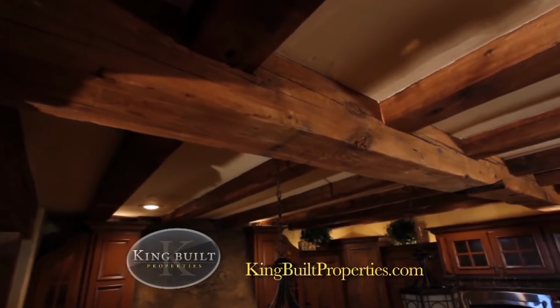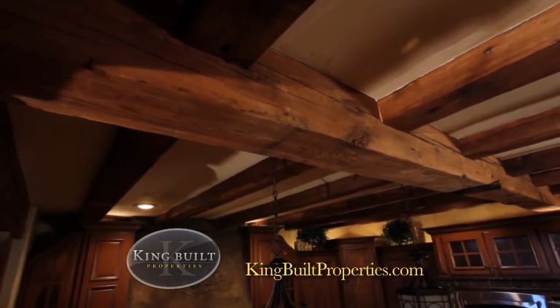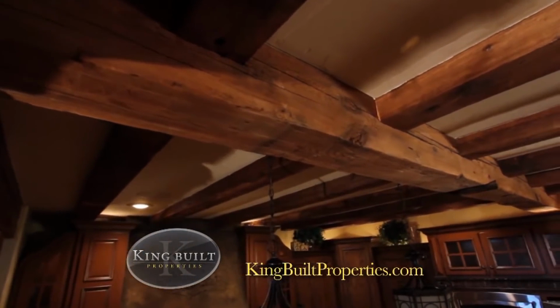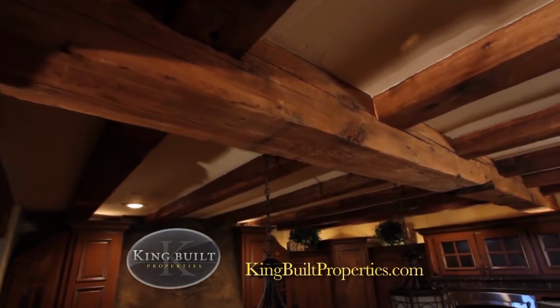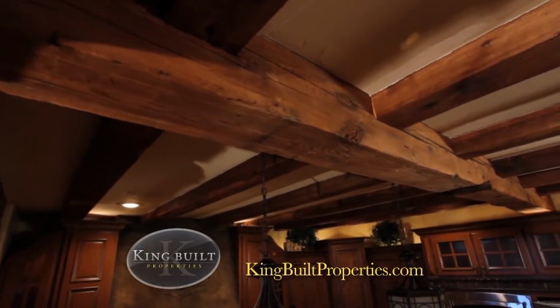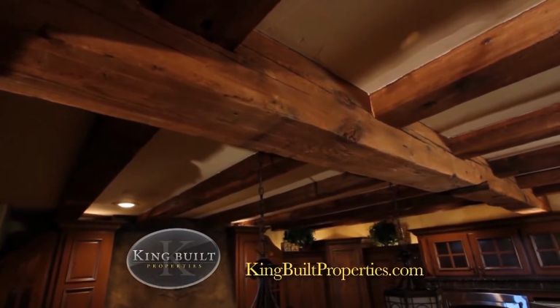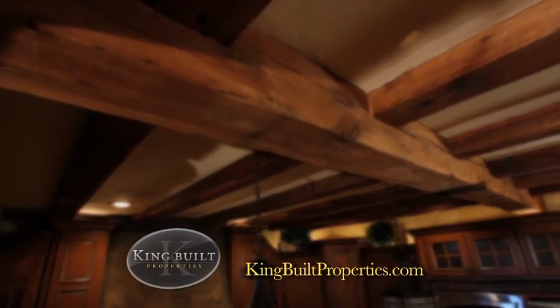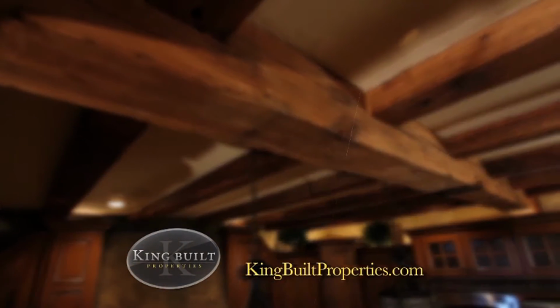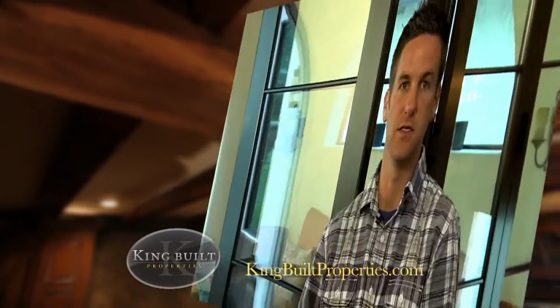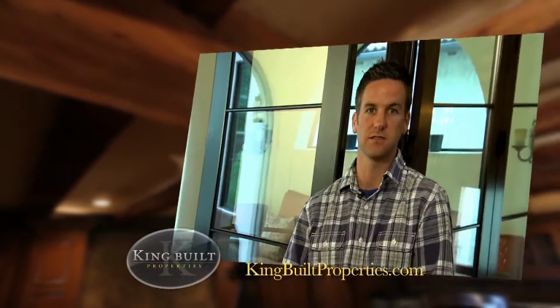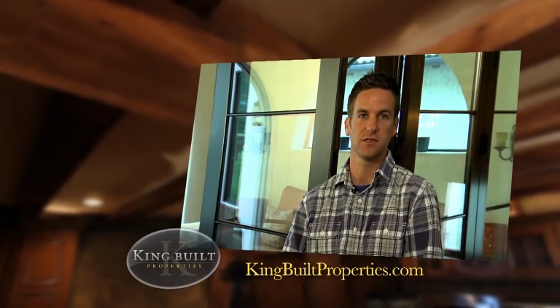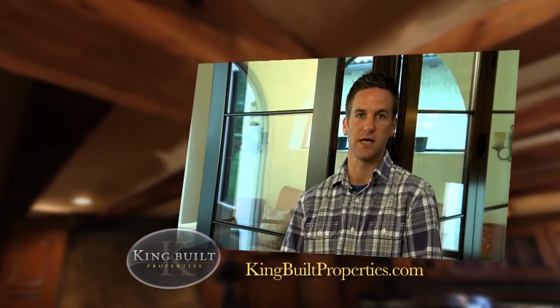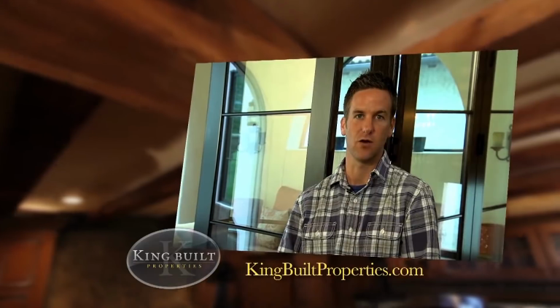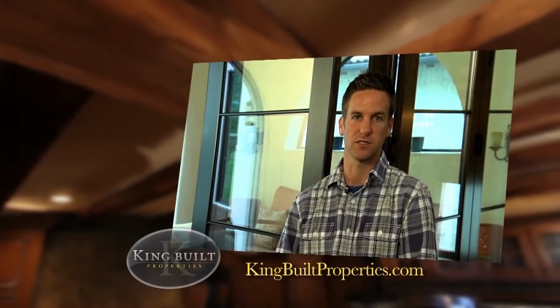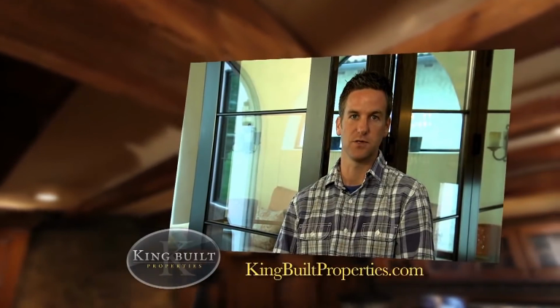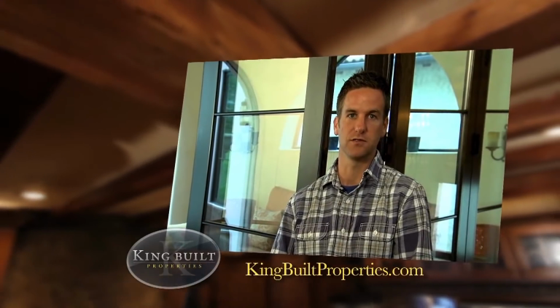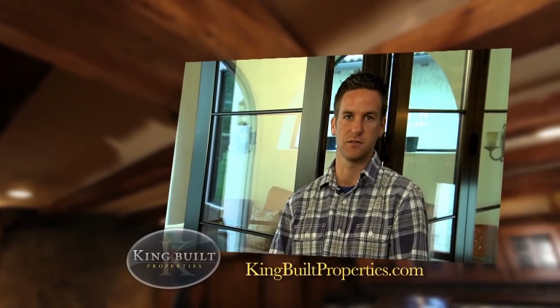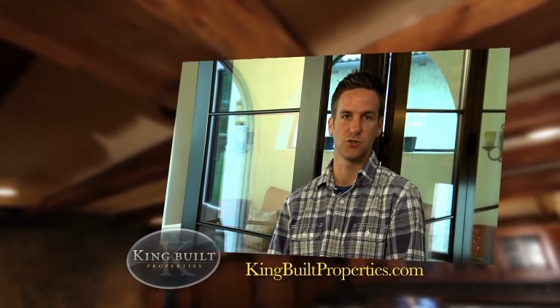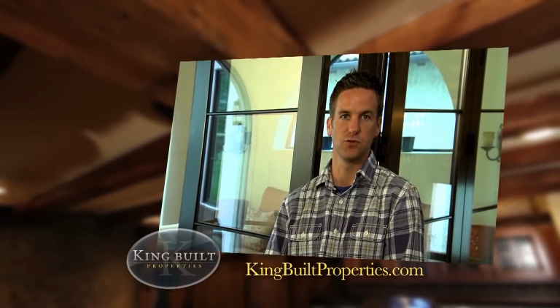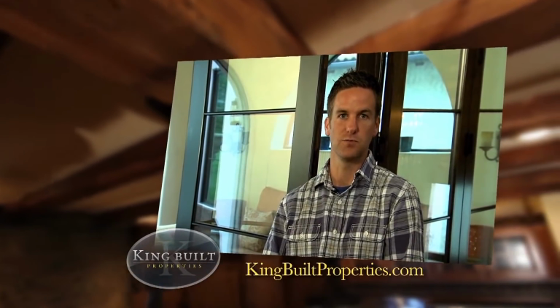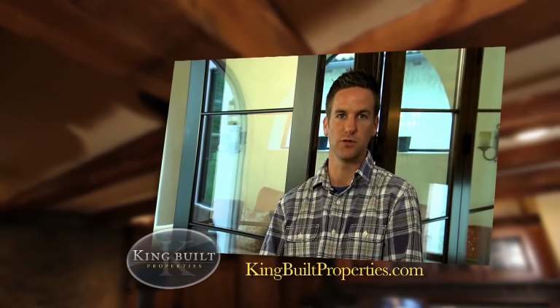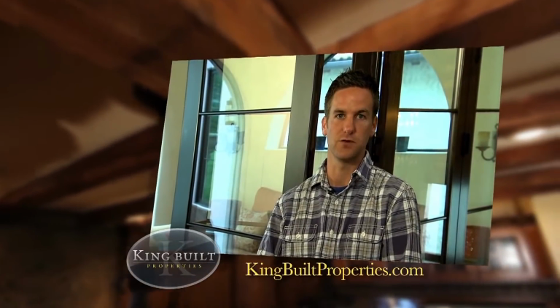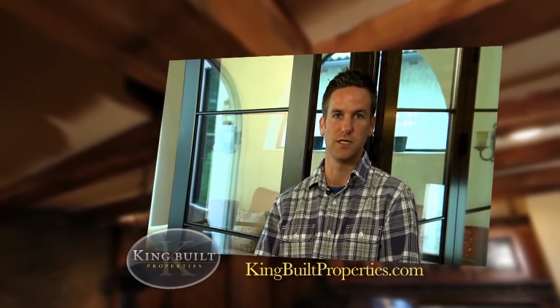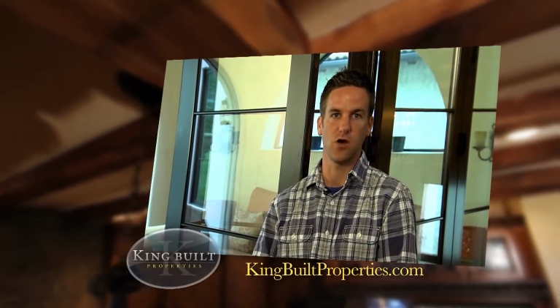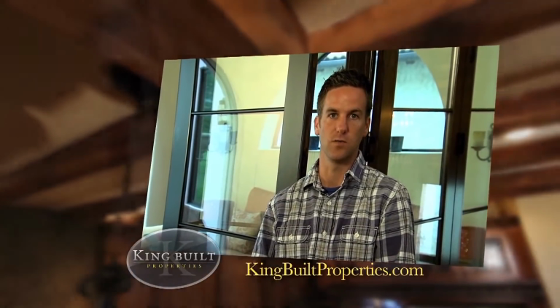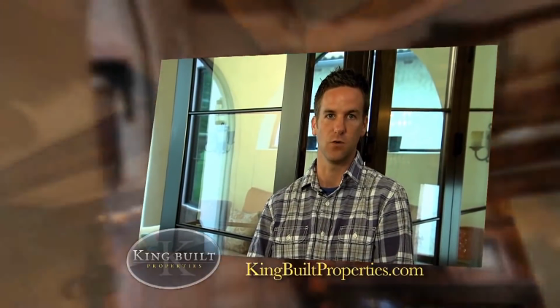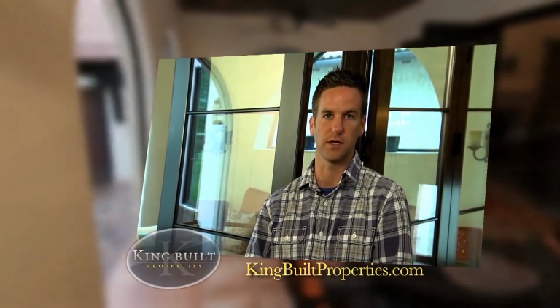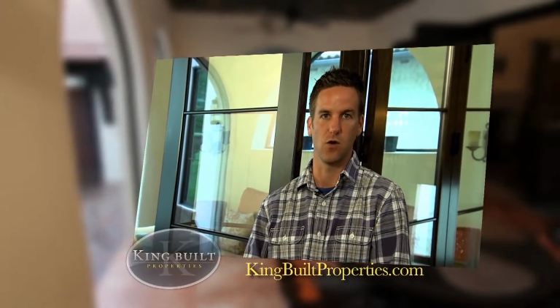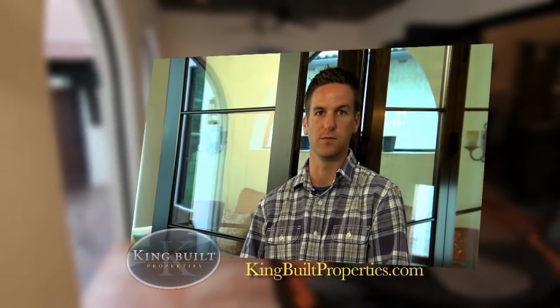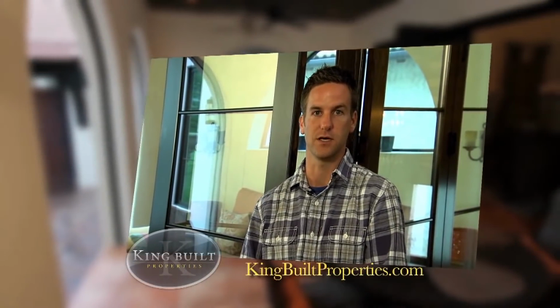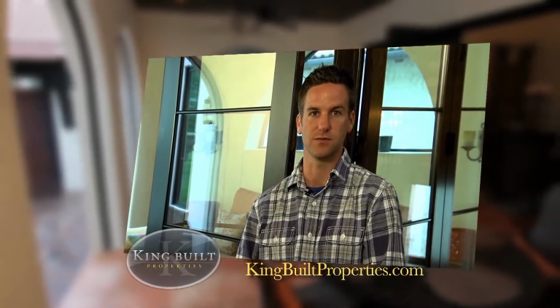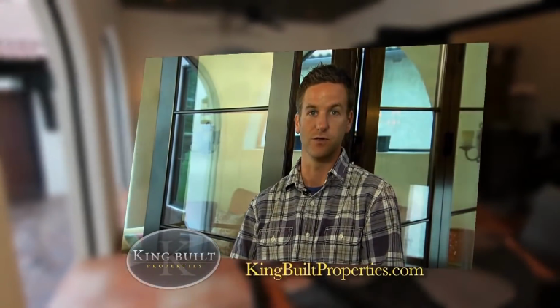Combining your vision, your ideas, and our experience to truly build a unique home — one that can only be custom built.